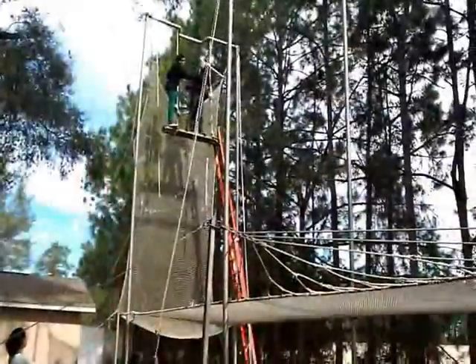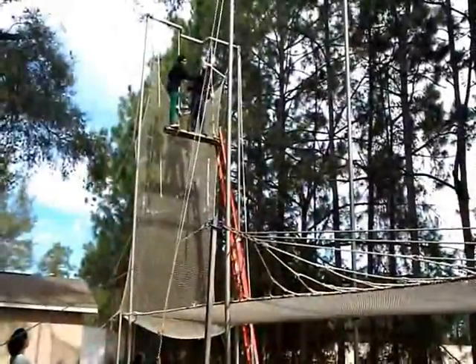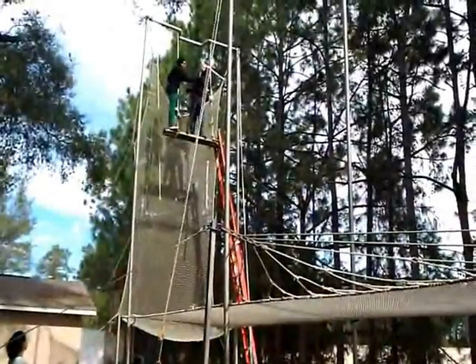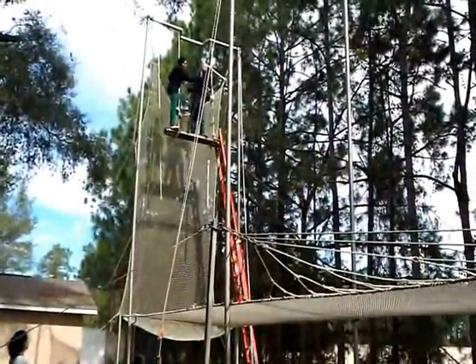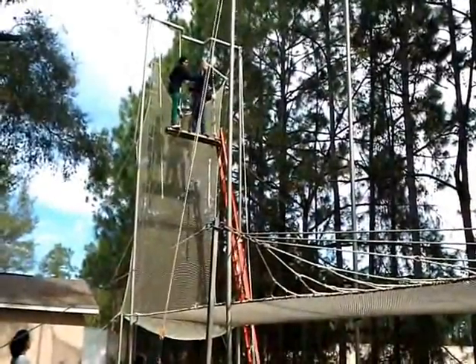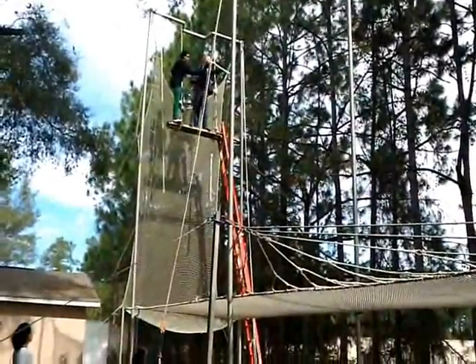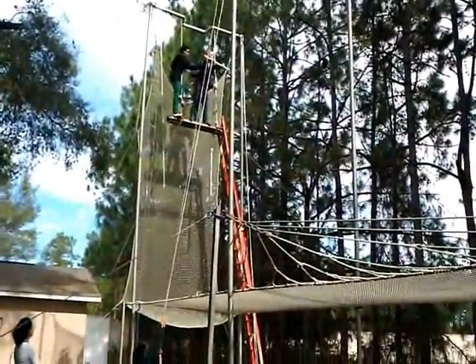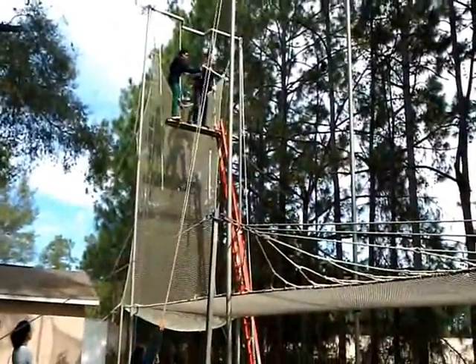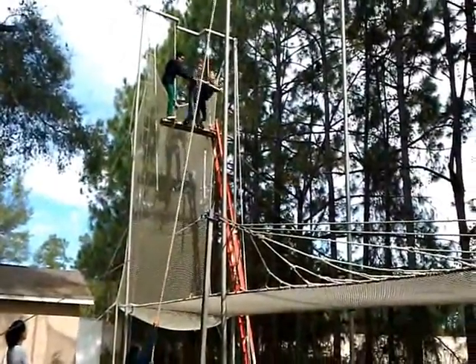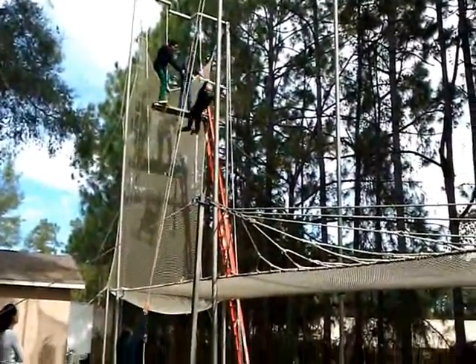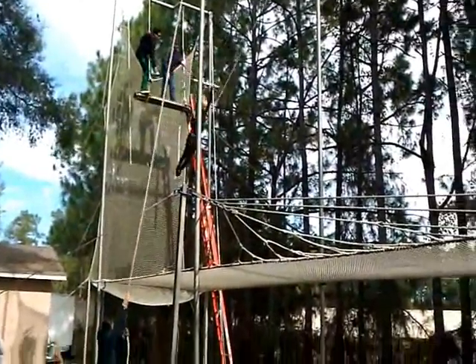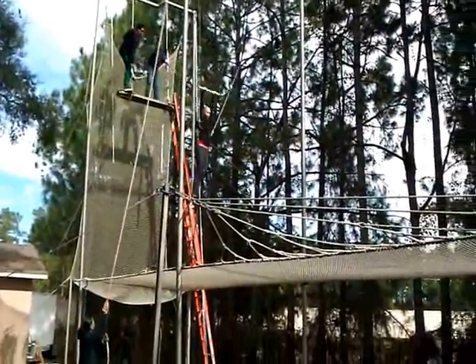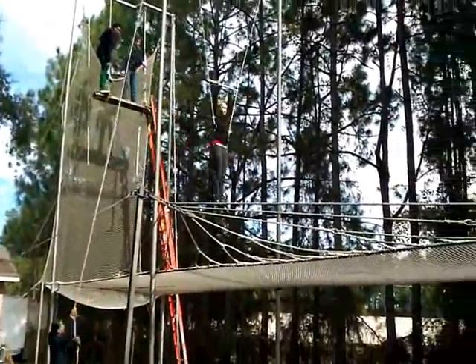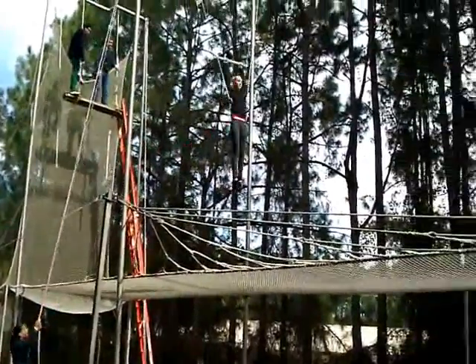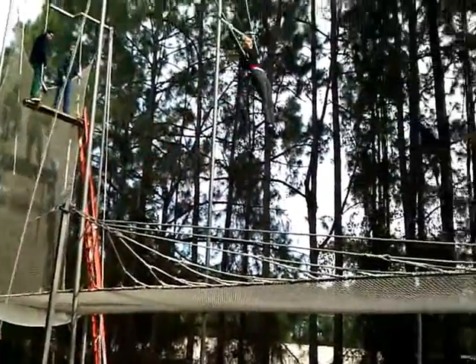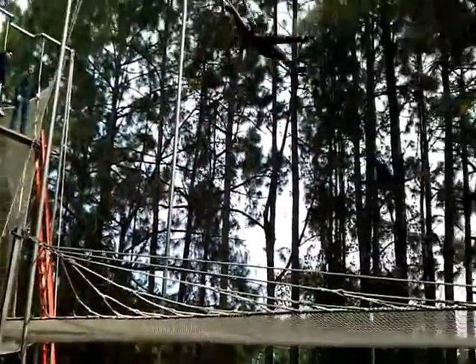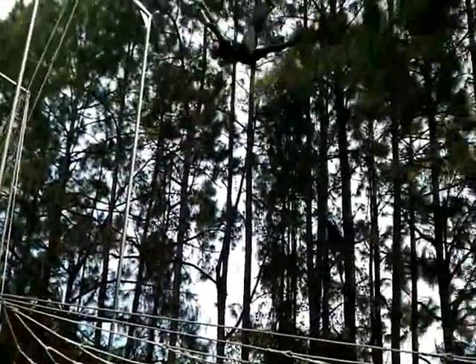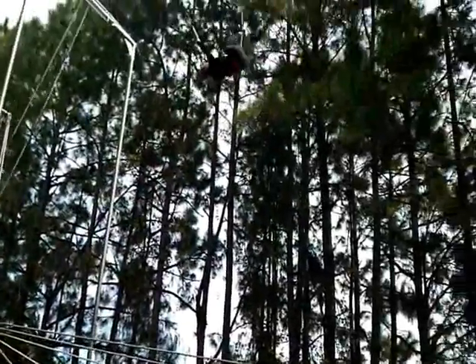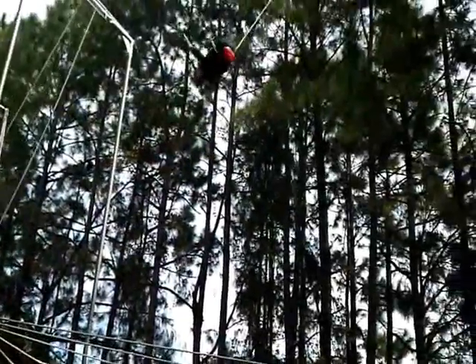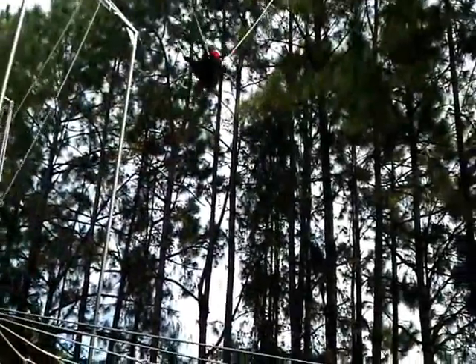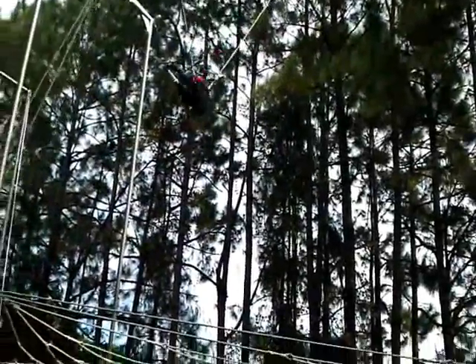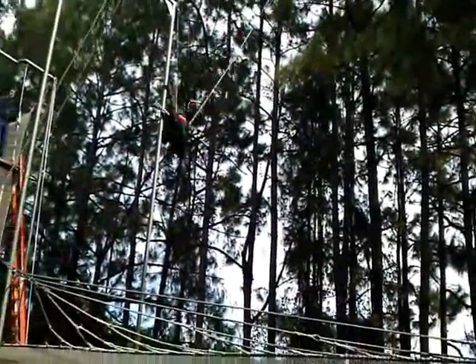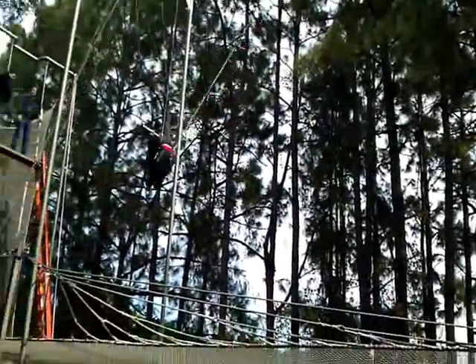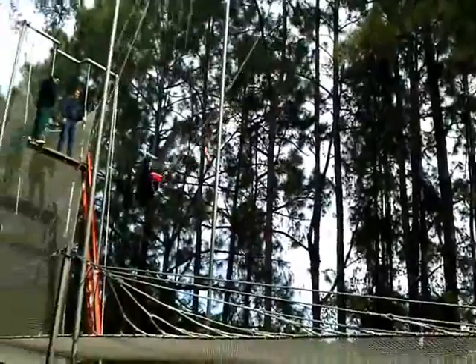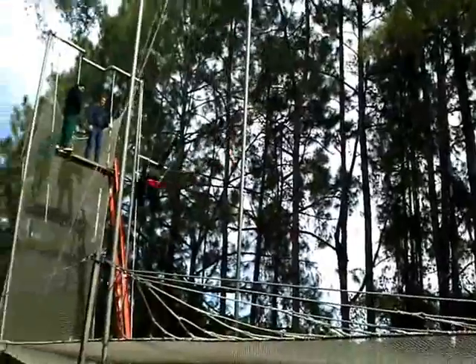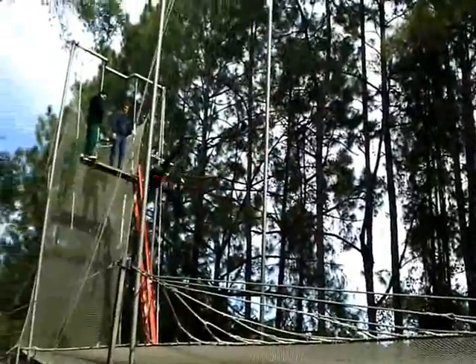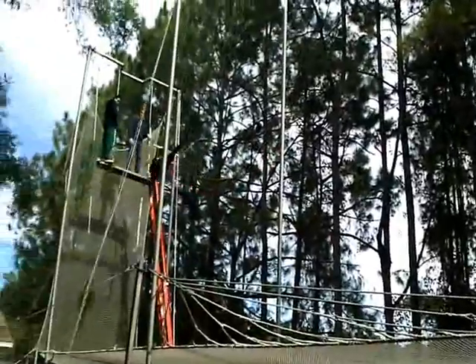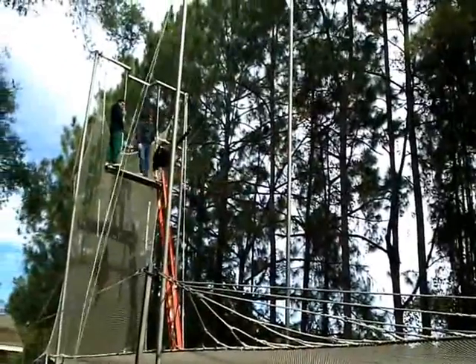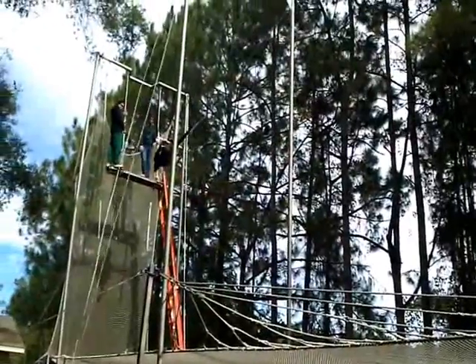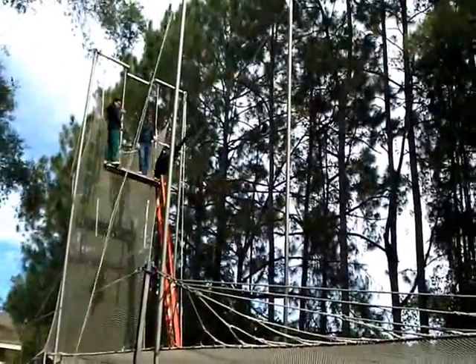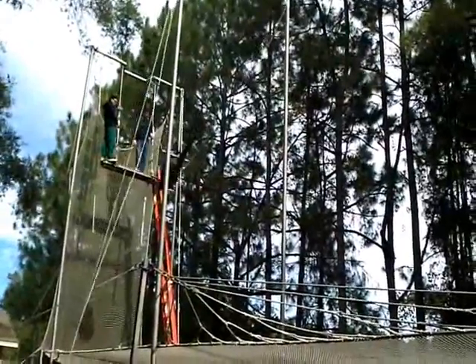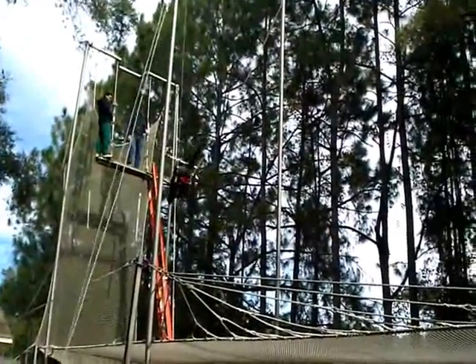Ready, up. Okay, let's go. First position, foot and thigh in the bar. Very good.